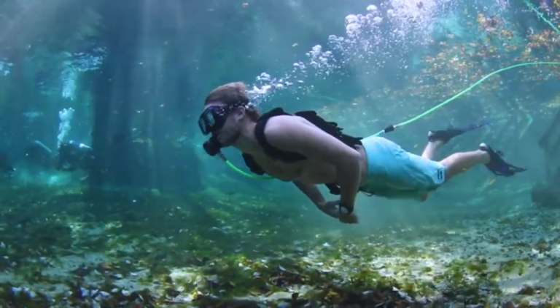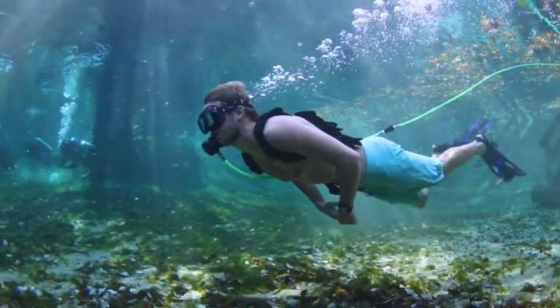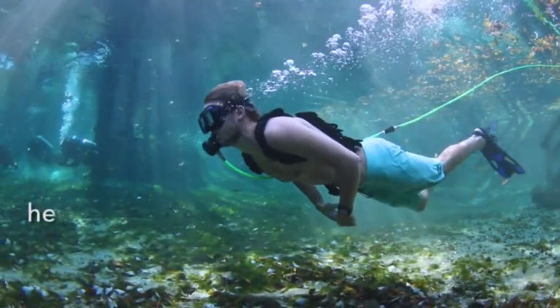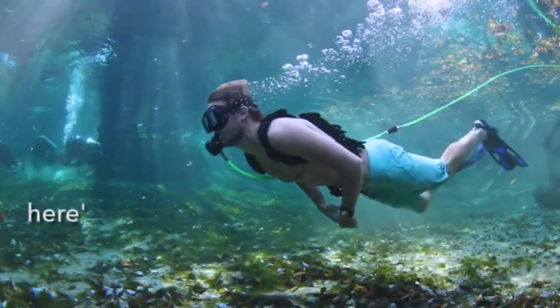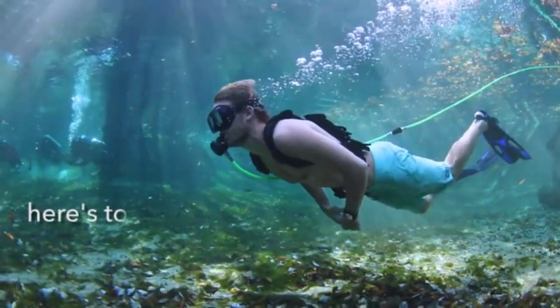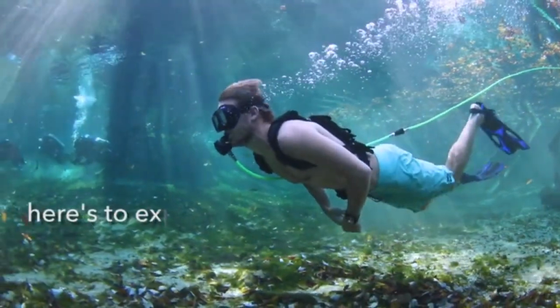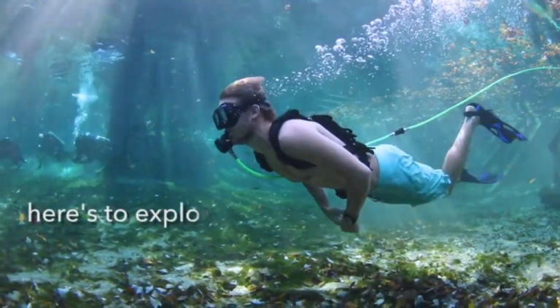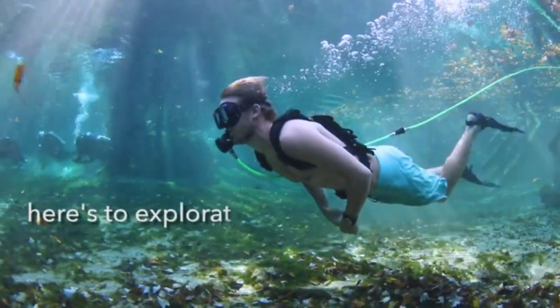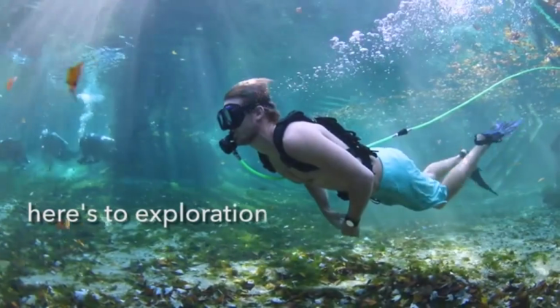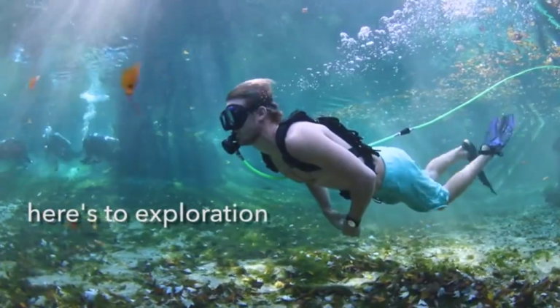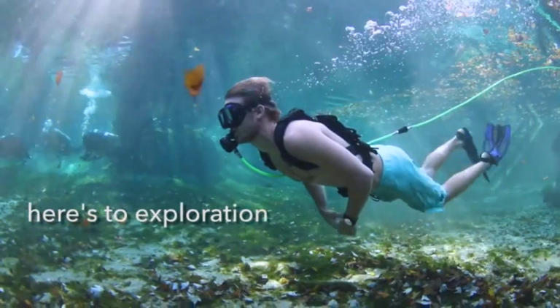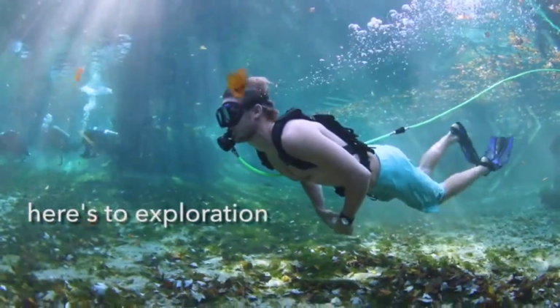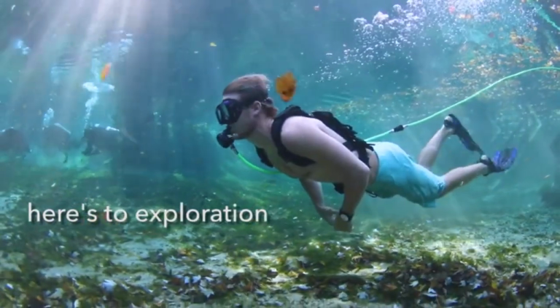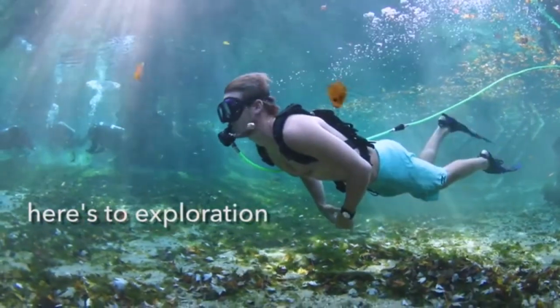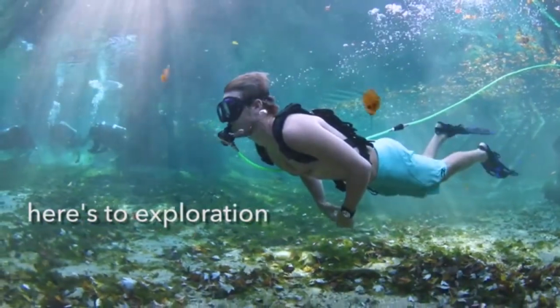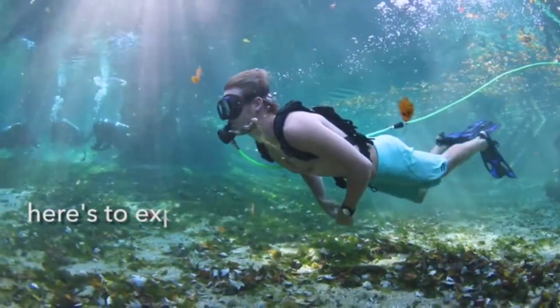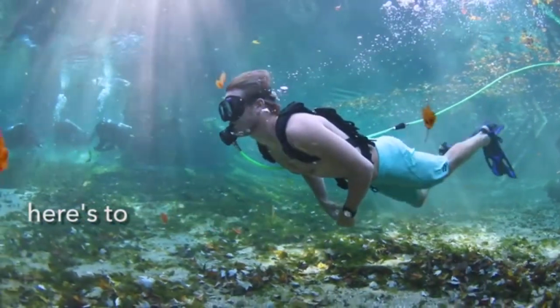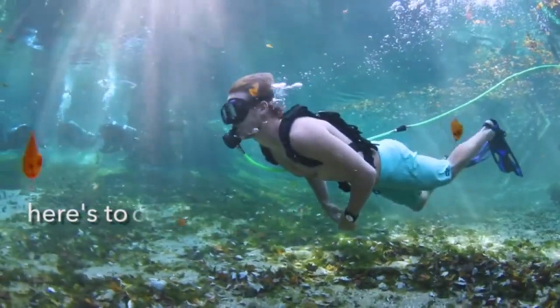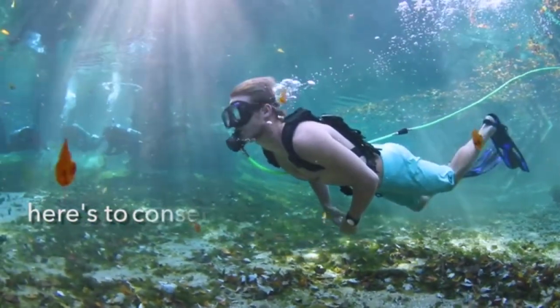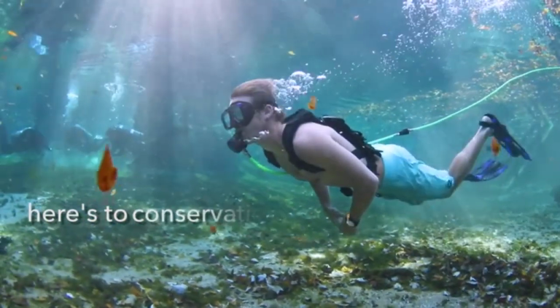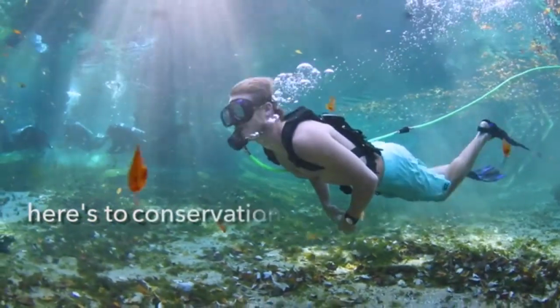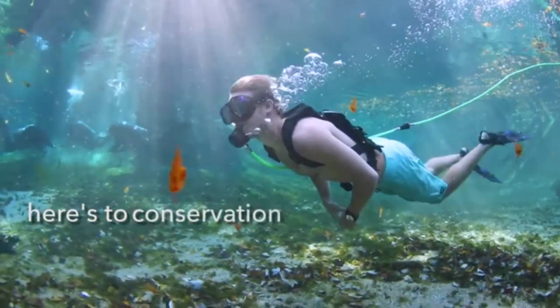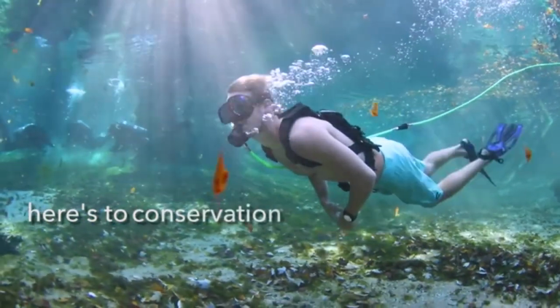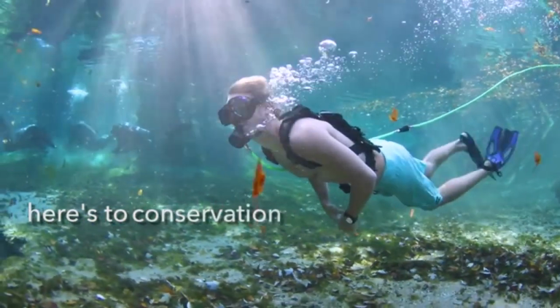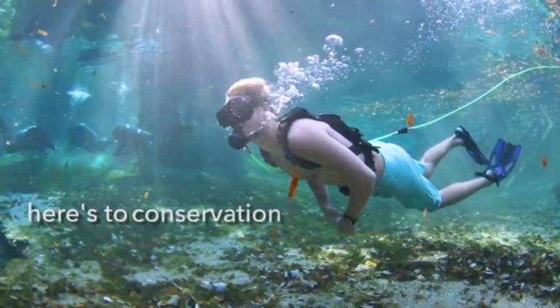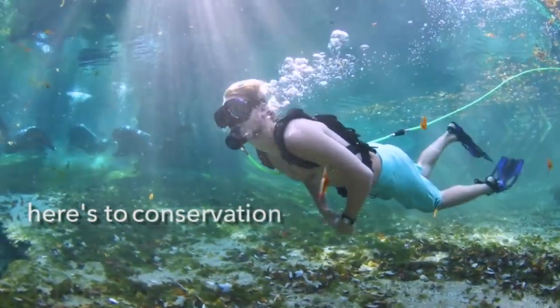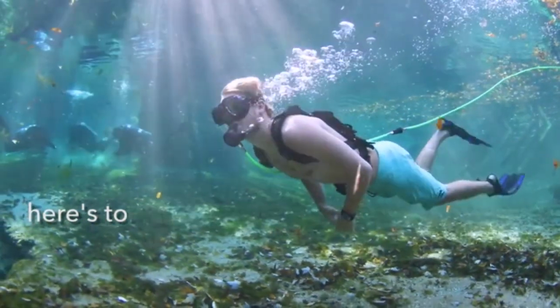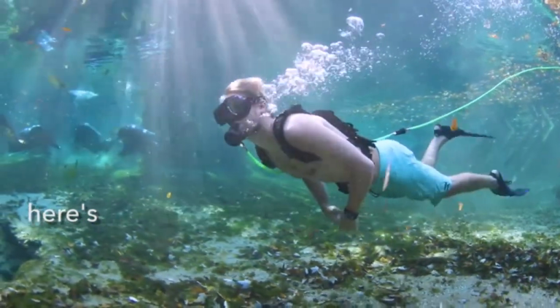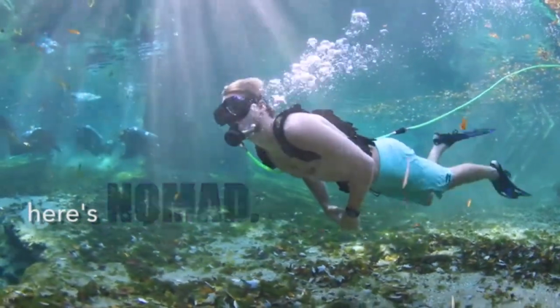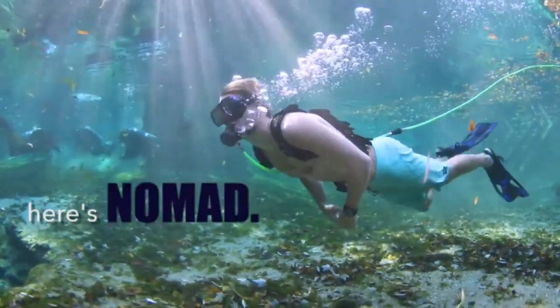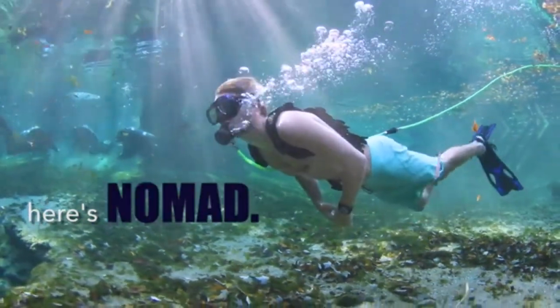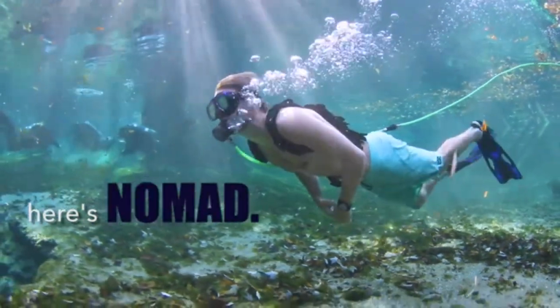Here's to exploration. Here's to conservation. Here's Nomad.